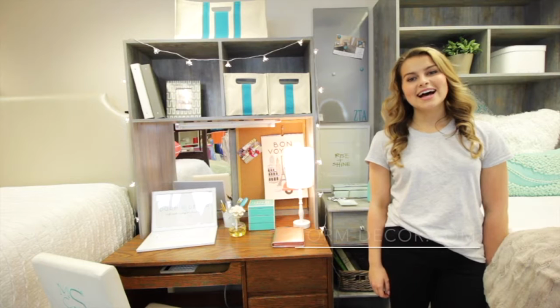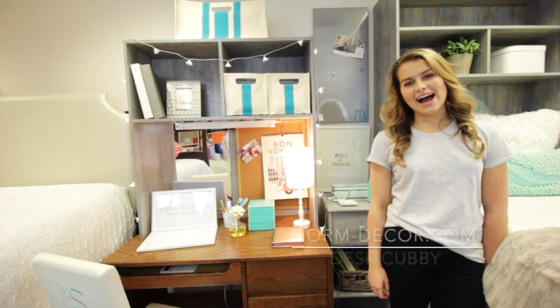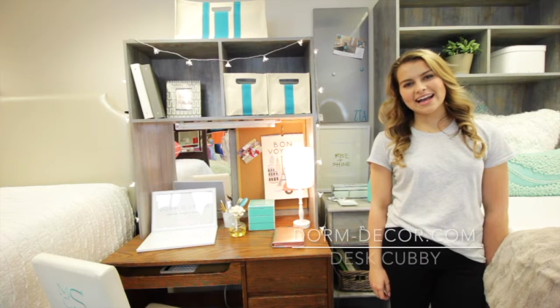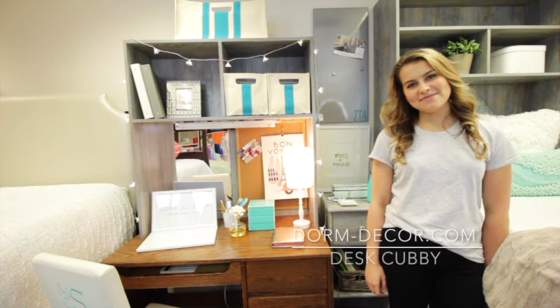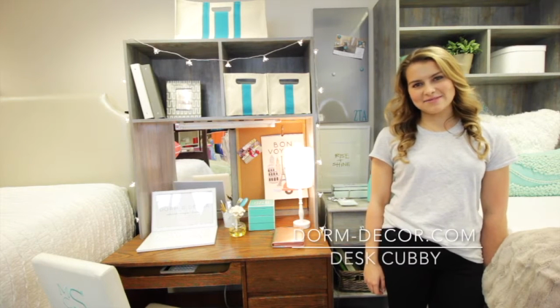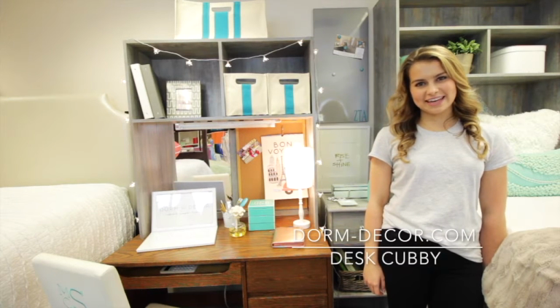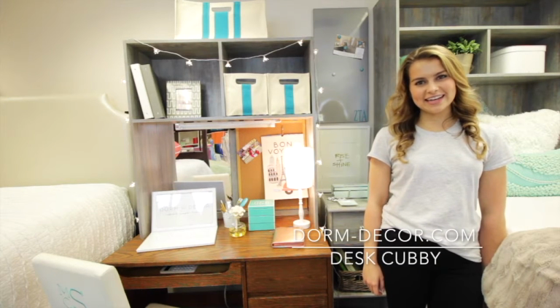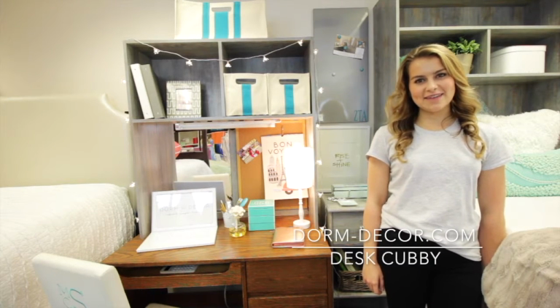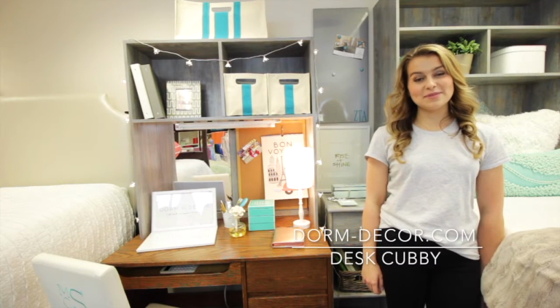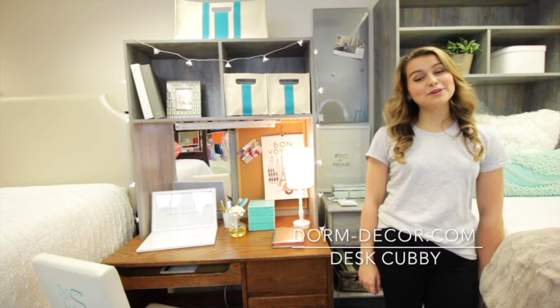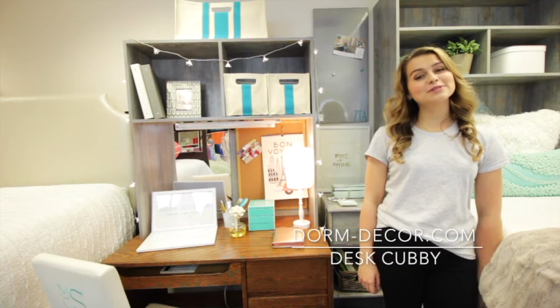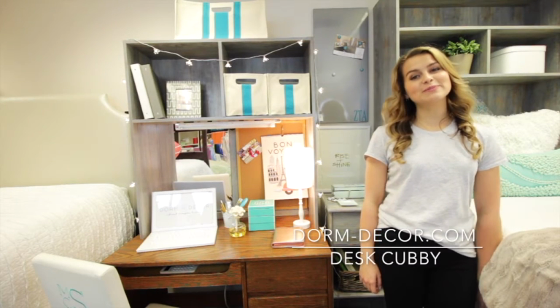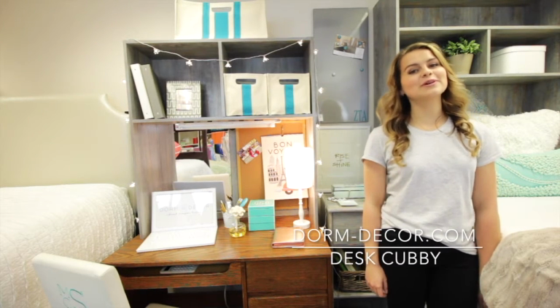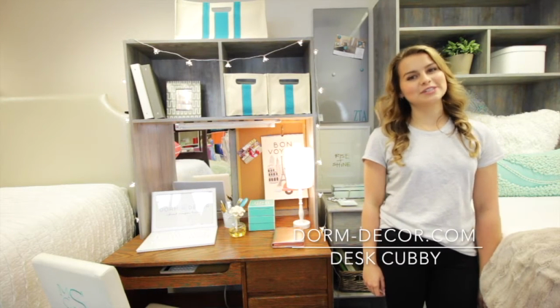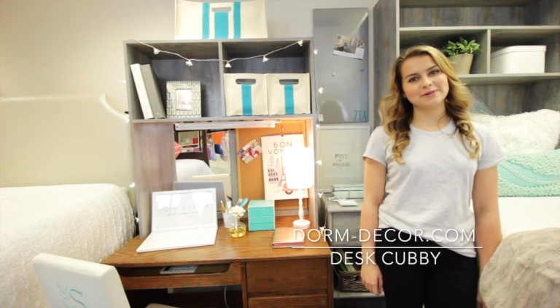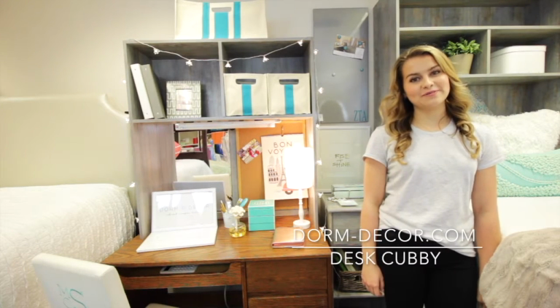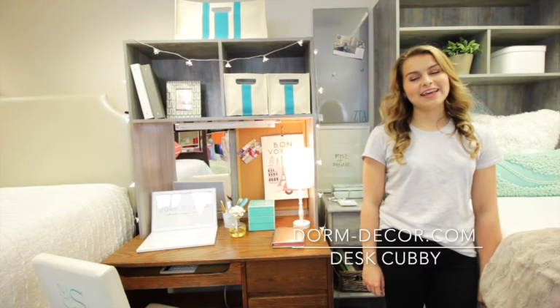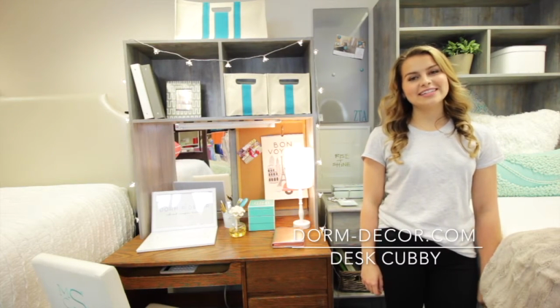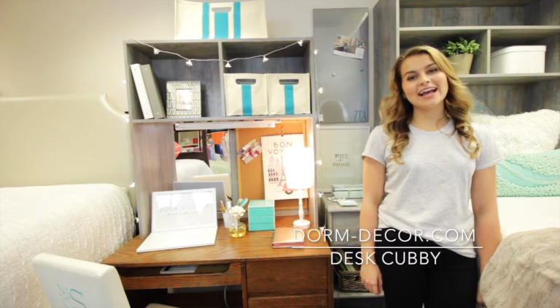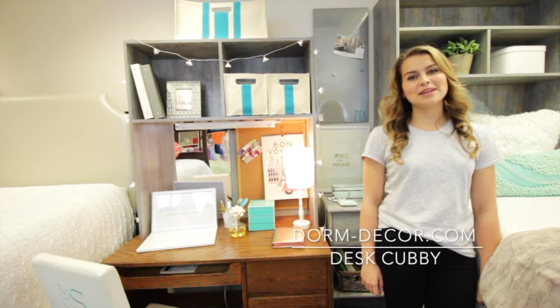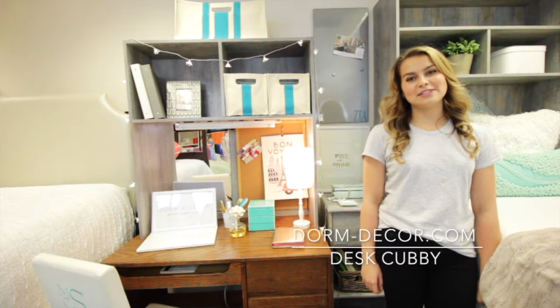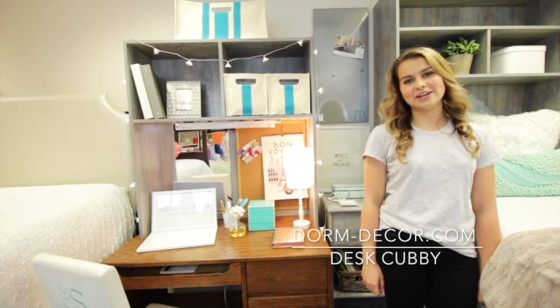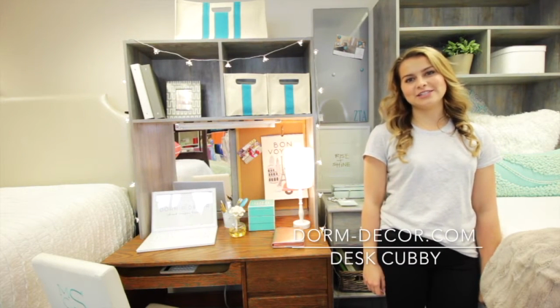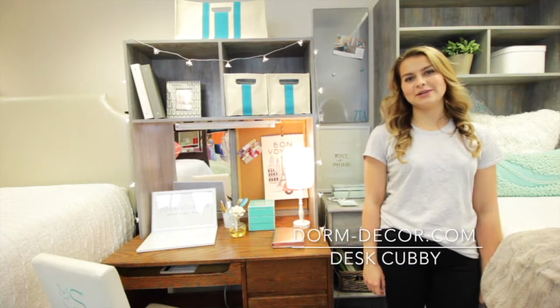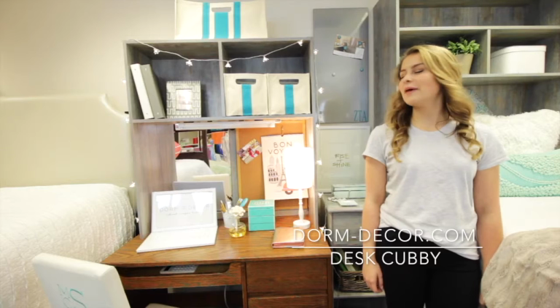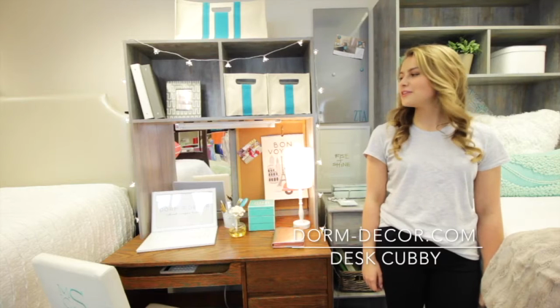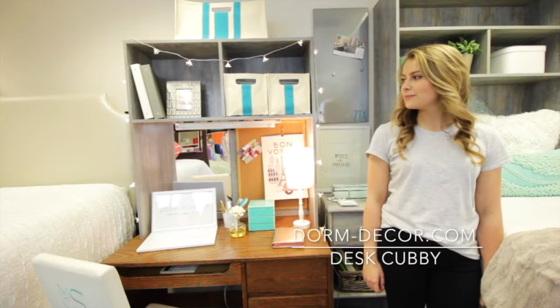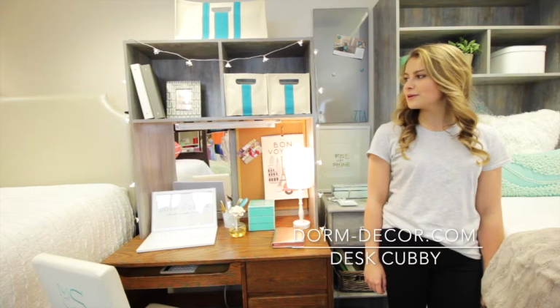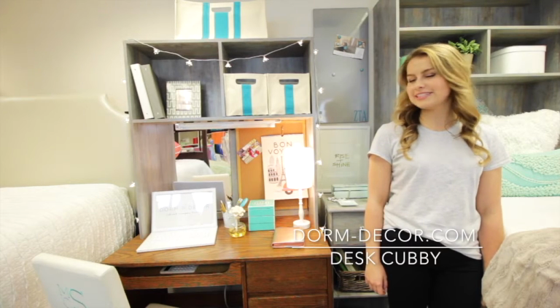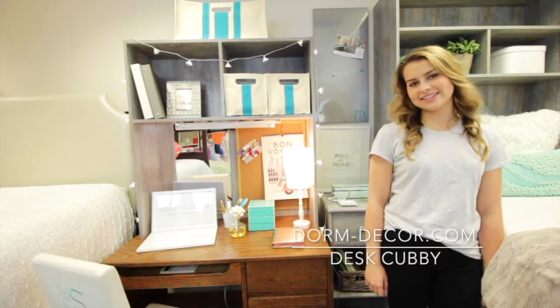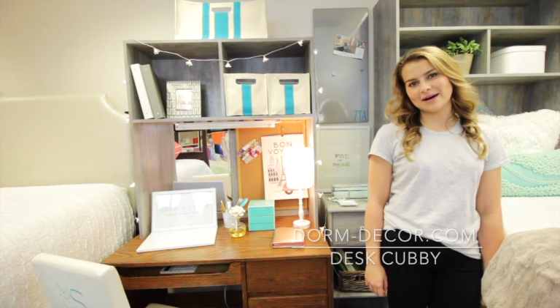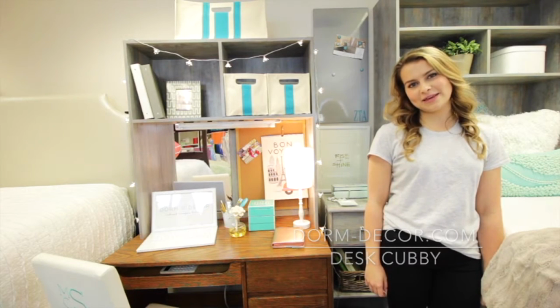Hi, I'm Abigail and I'm in the beautiful dorm decor showroom. Today I'm going to be talking to you about the dorm decor desk cubby.